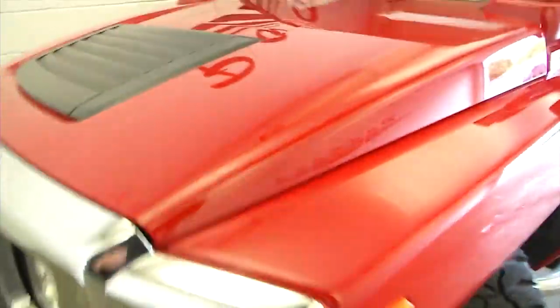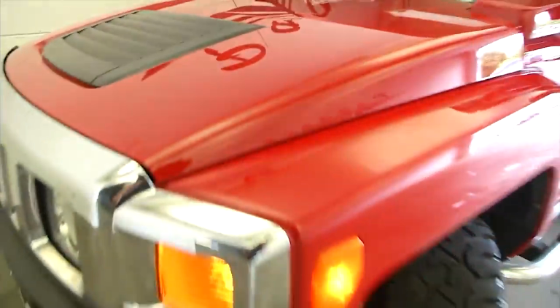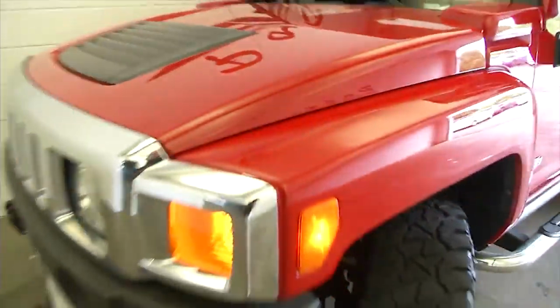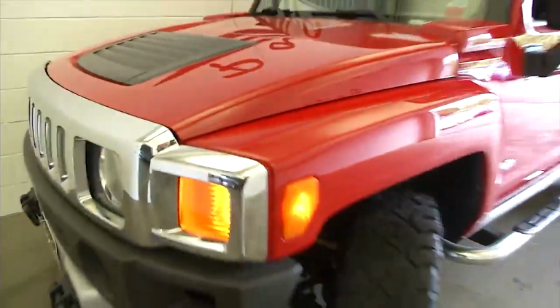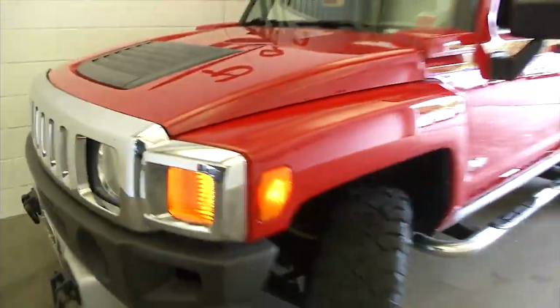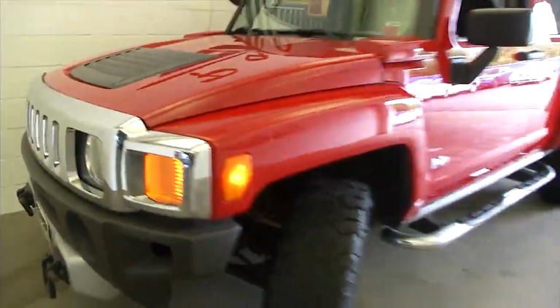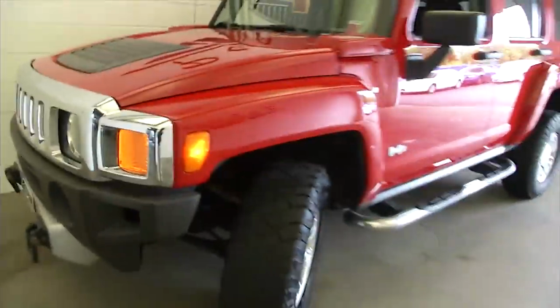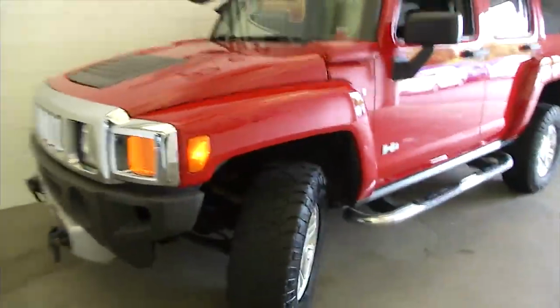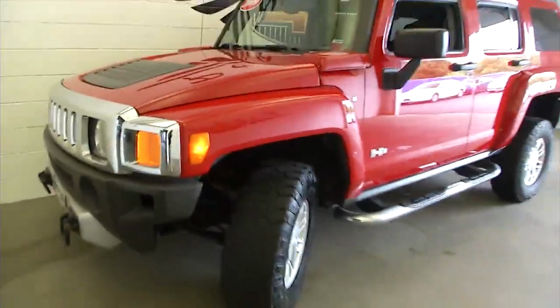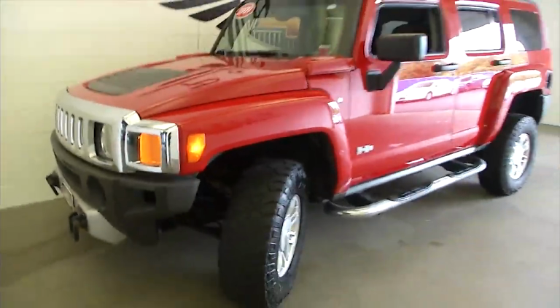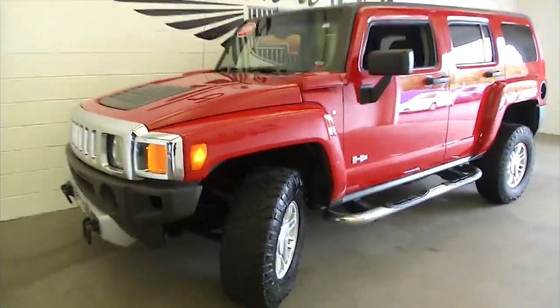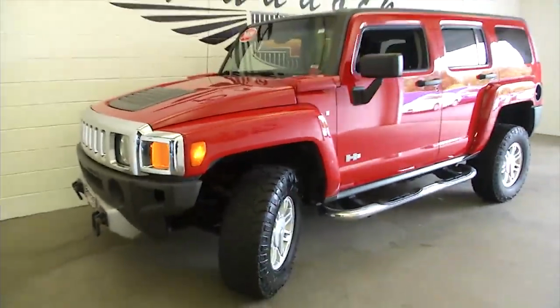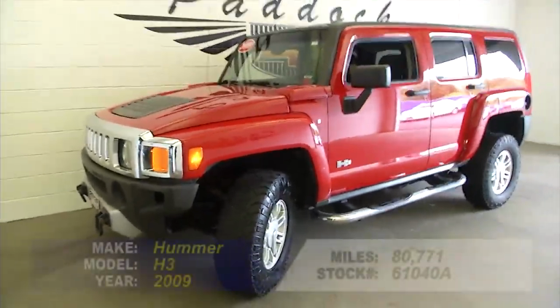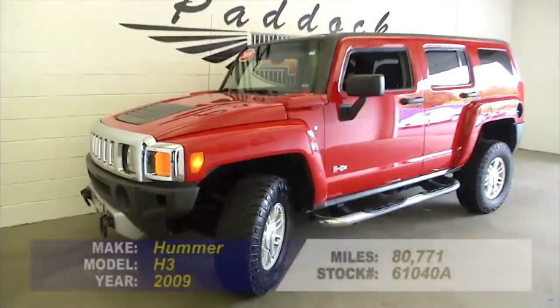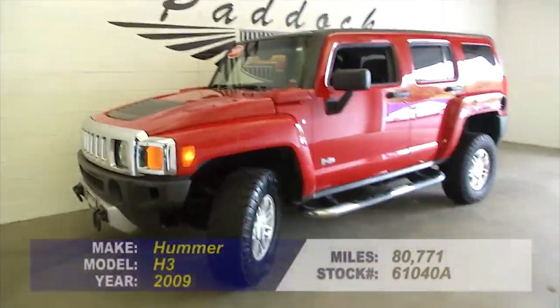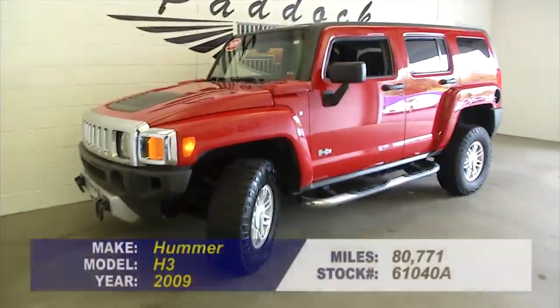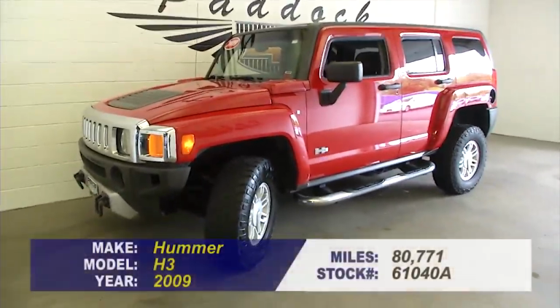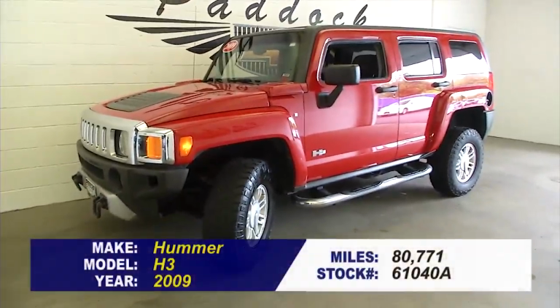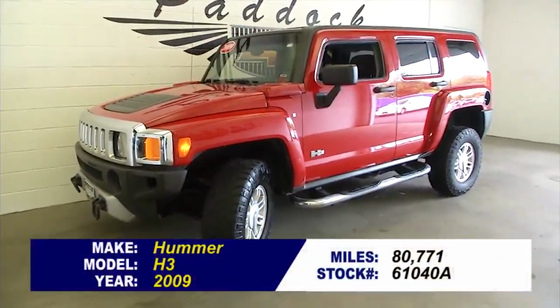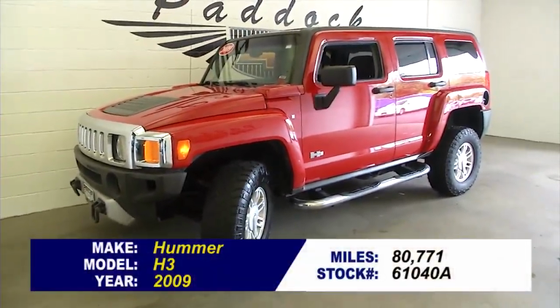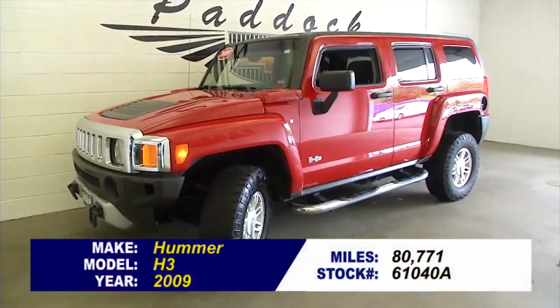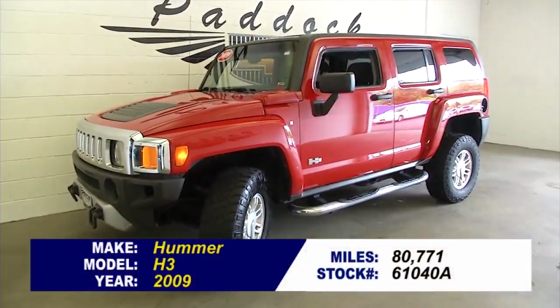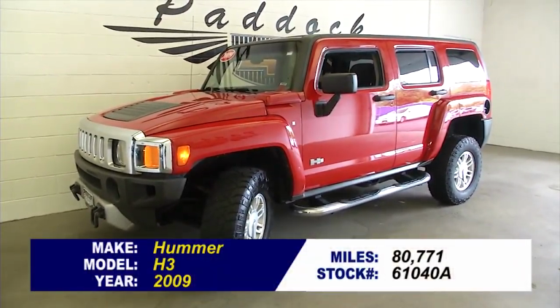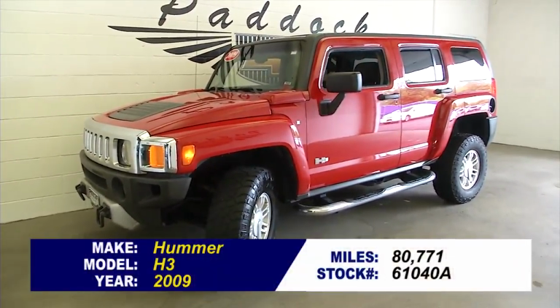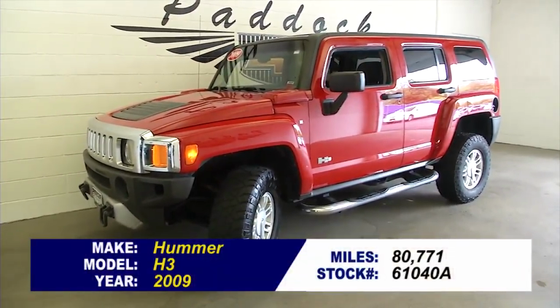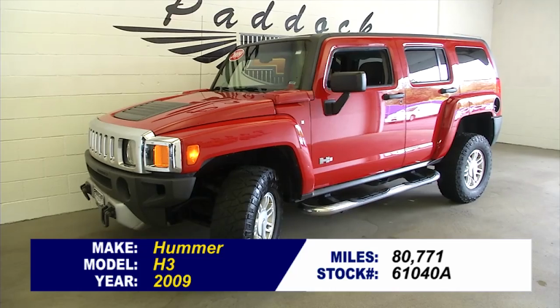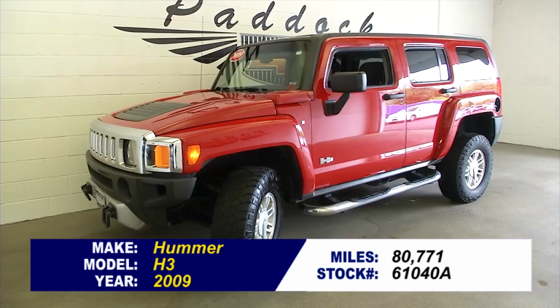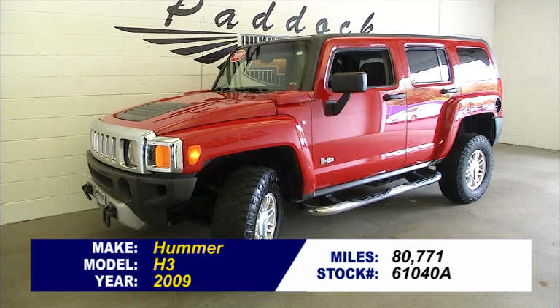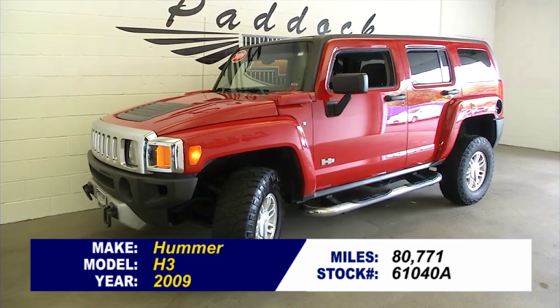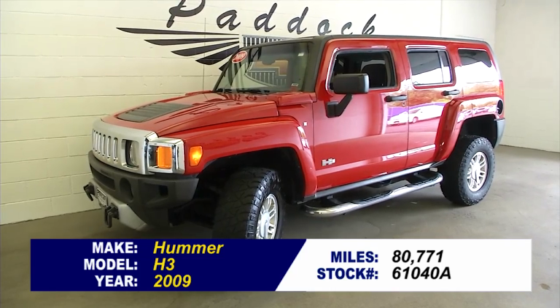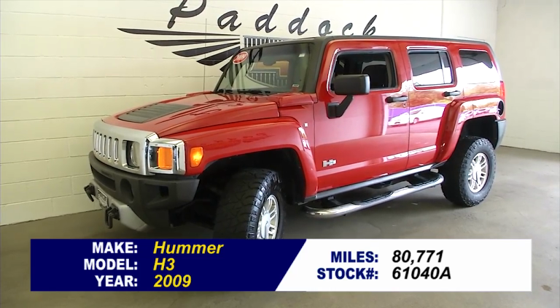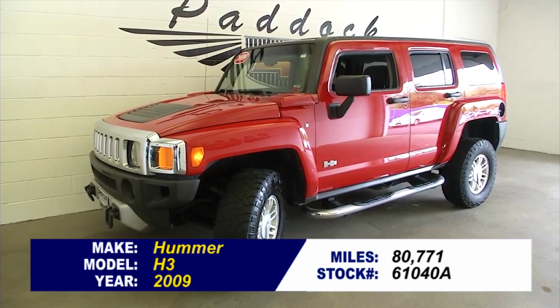To find out more or take a test drive on this H3, give us a call at 876-0945.